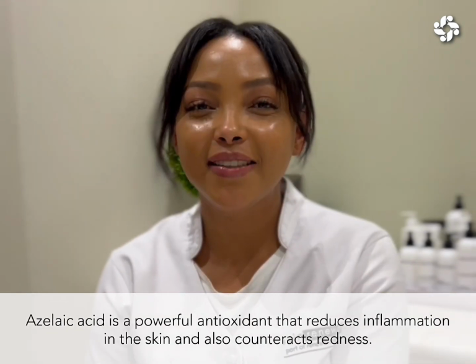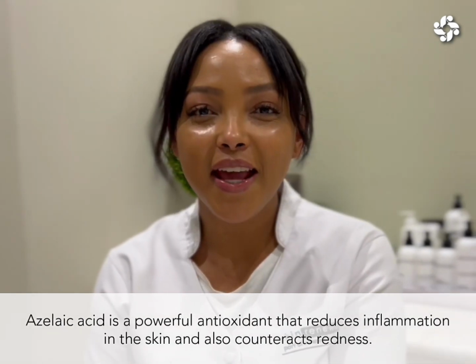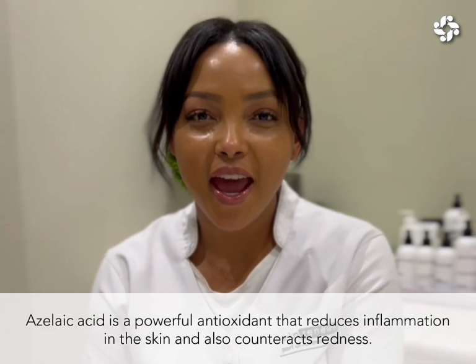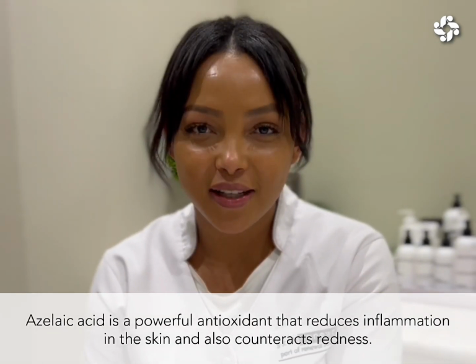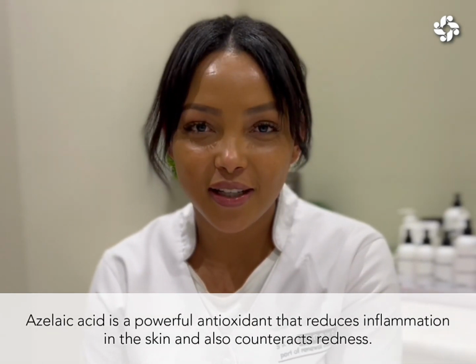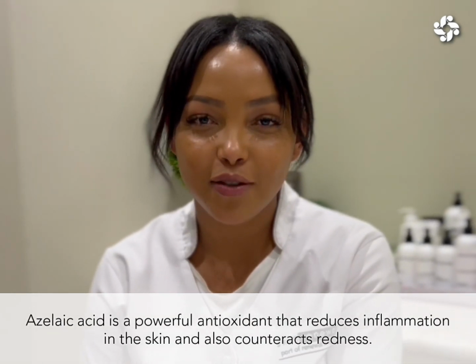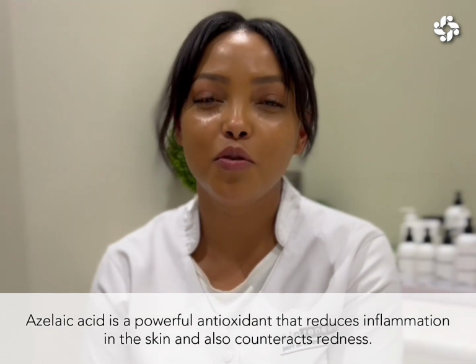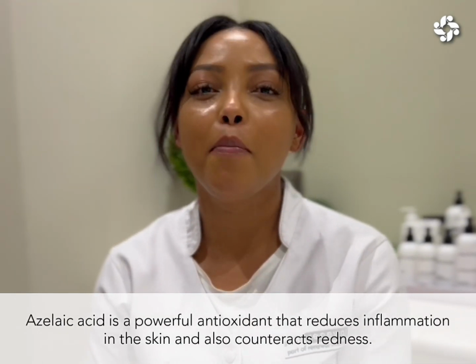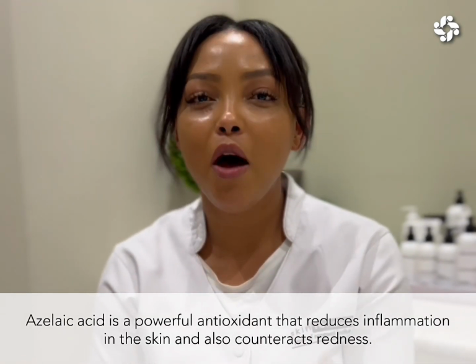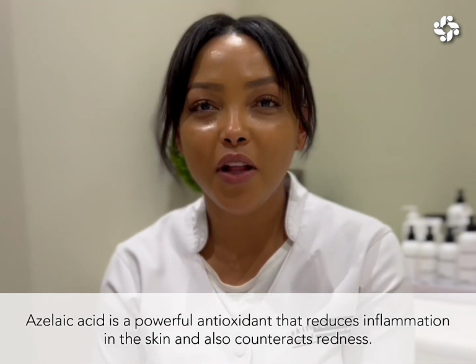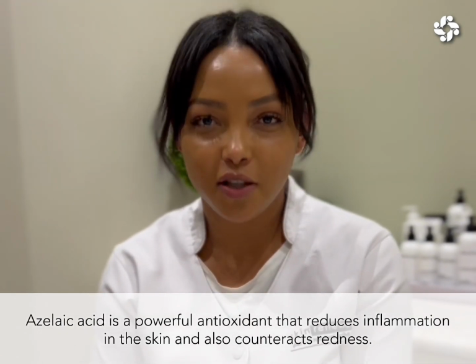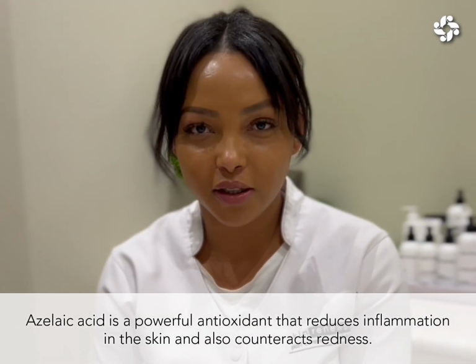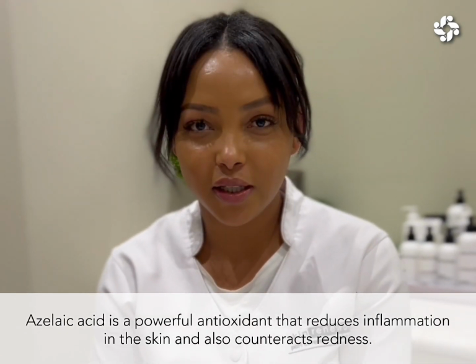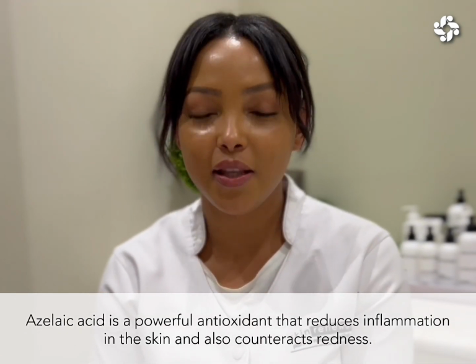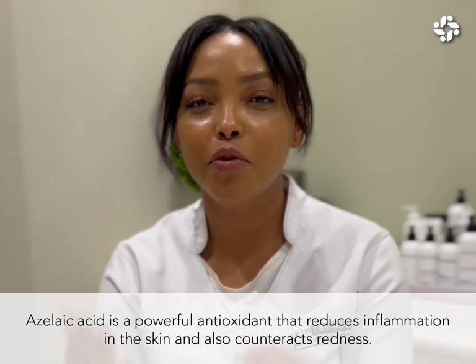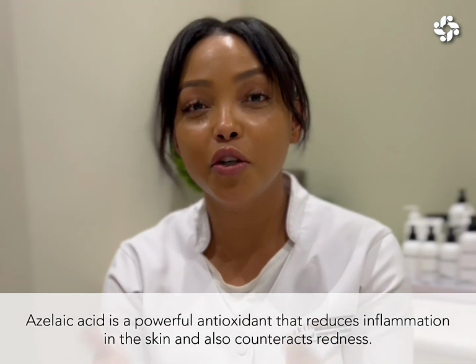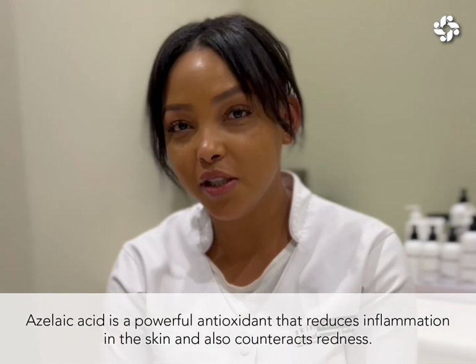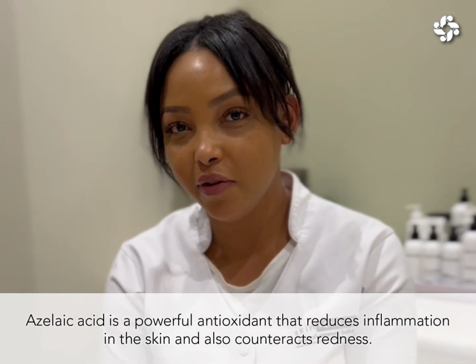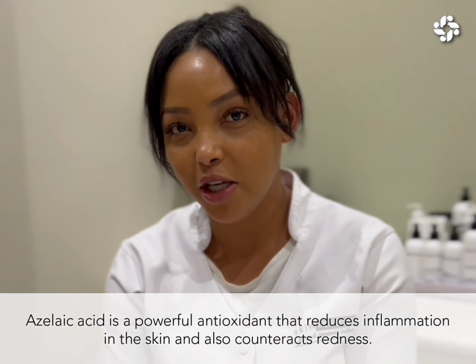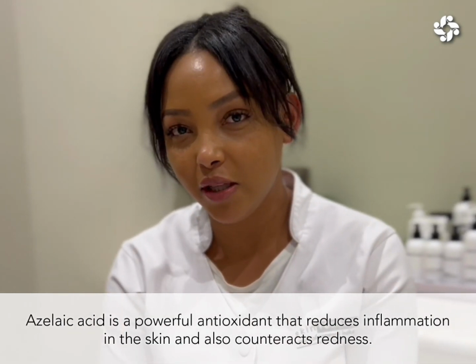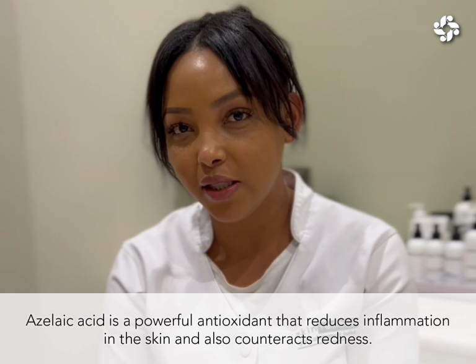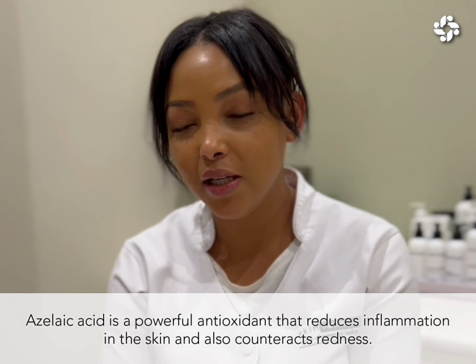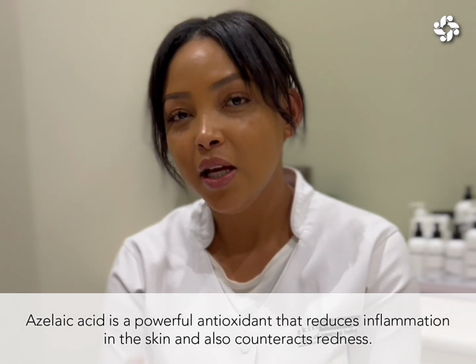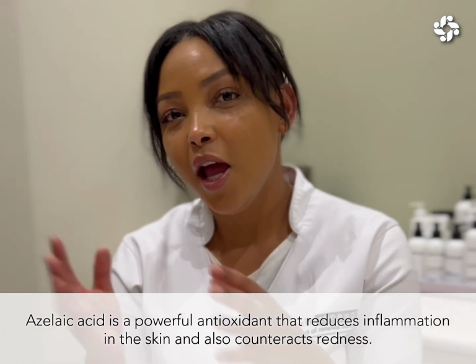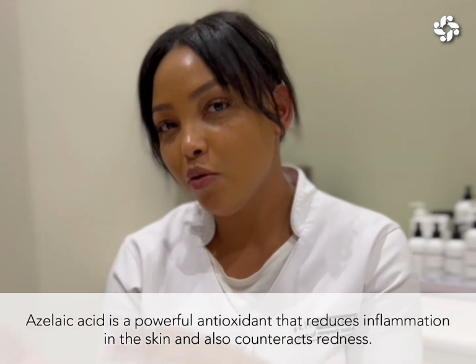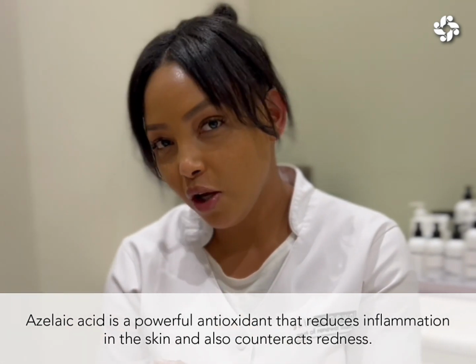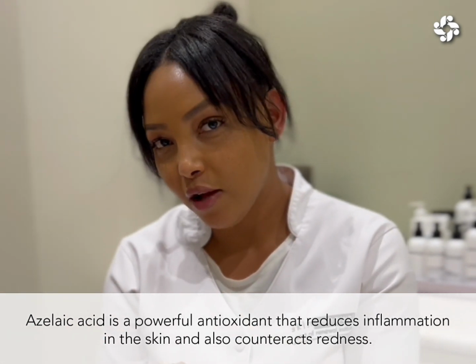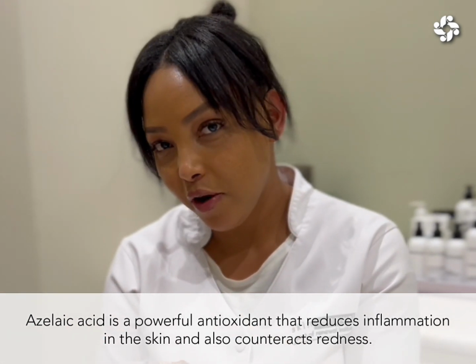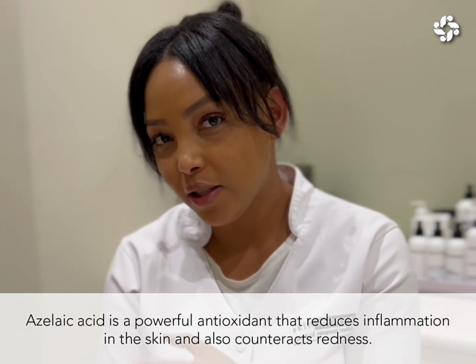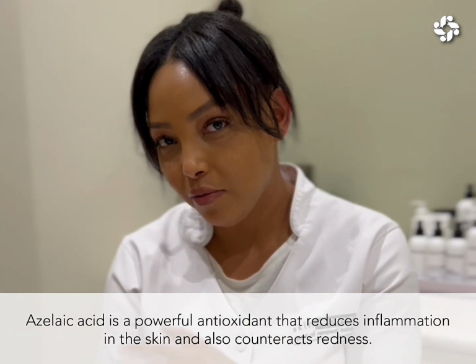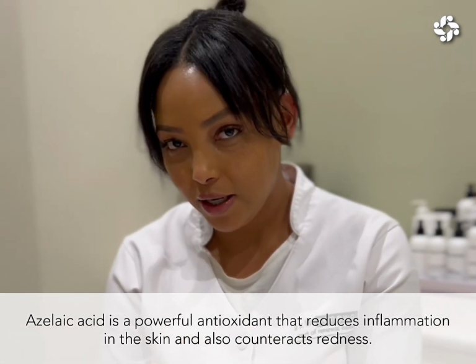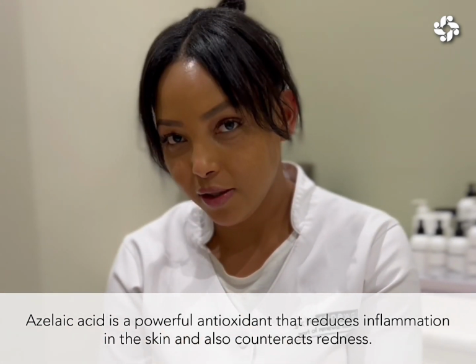Azelaic acid is also a powerful antioxidant that reduces inflammation in the skin and also counteracts redness.